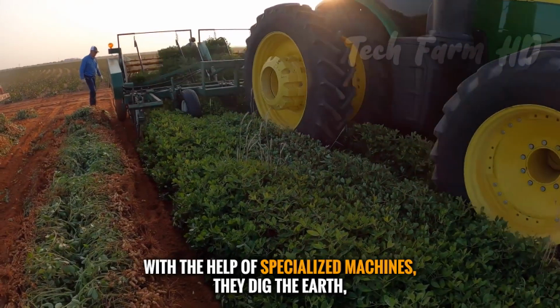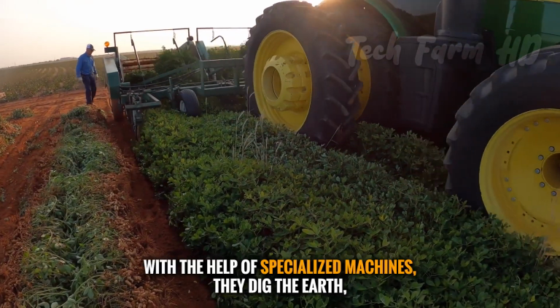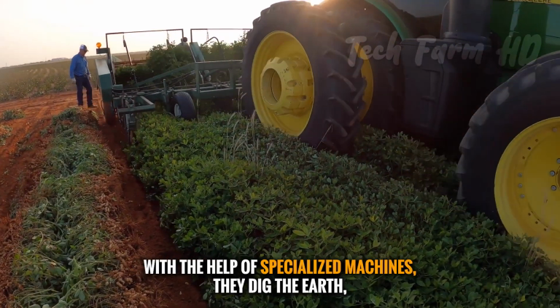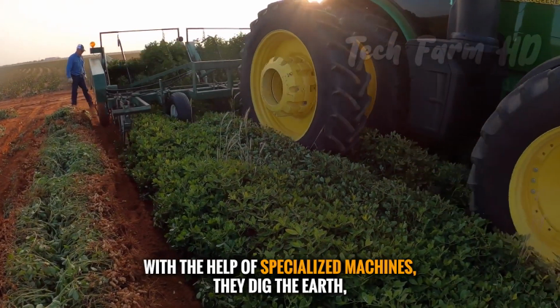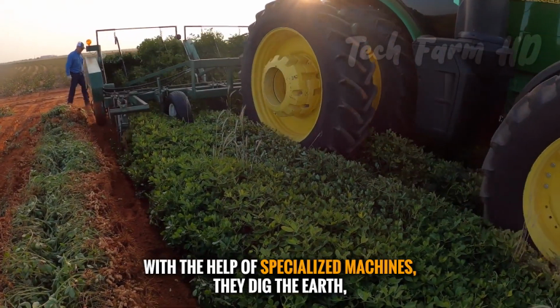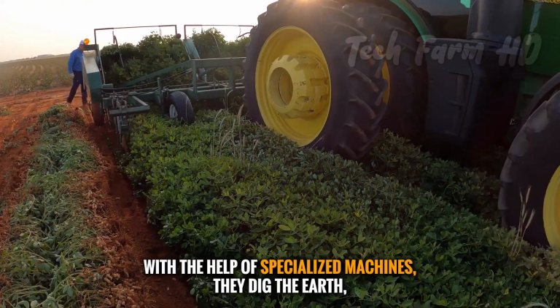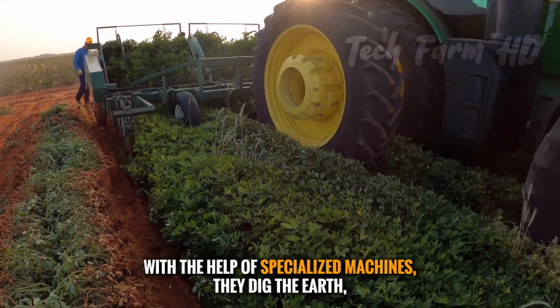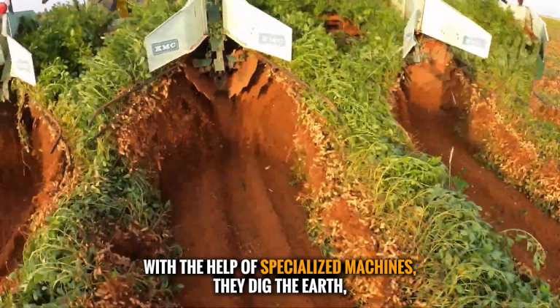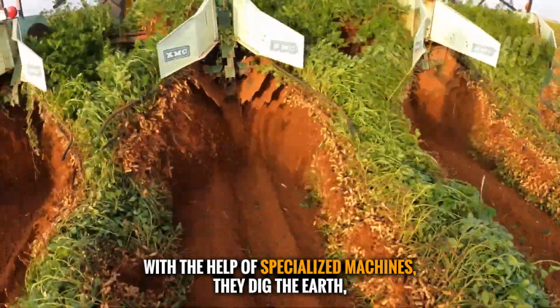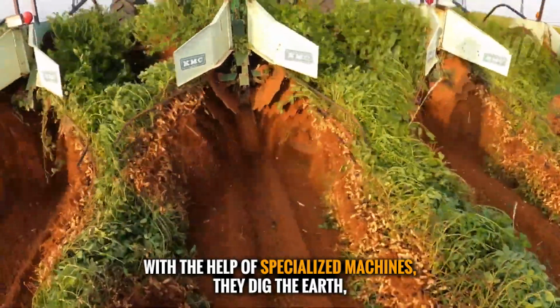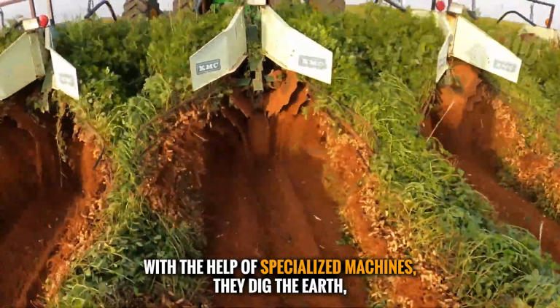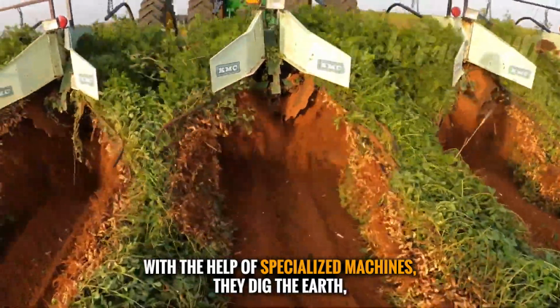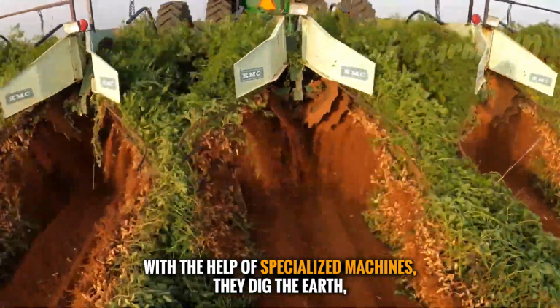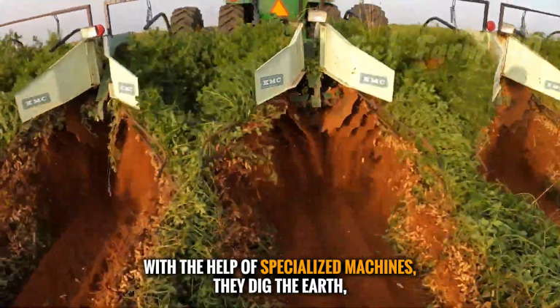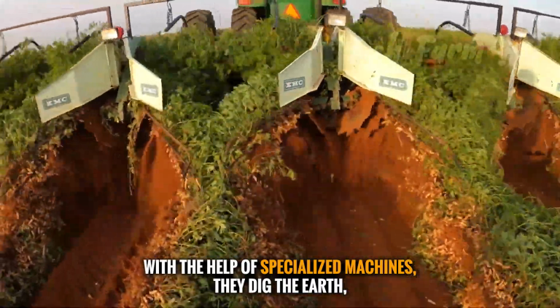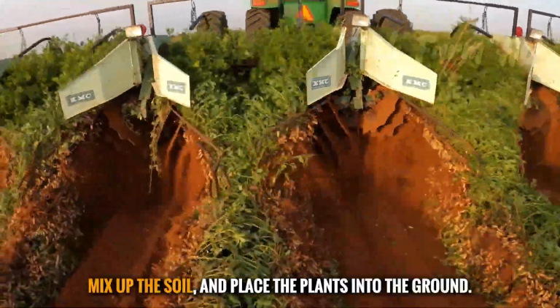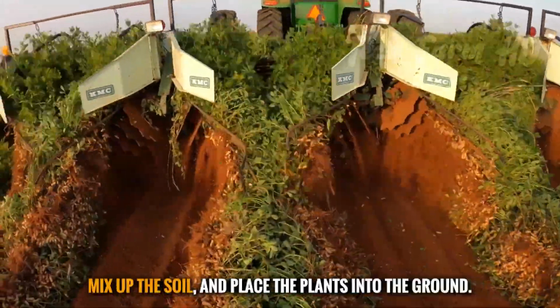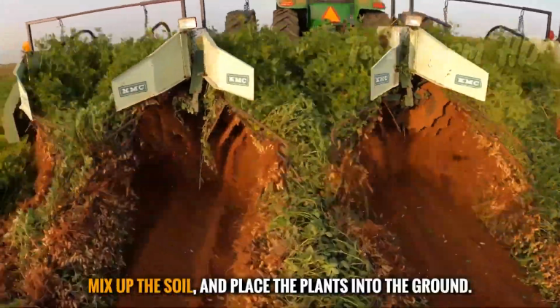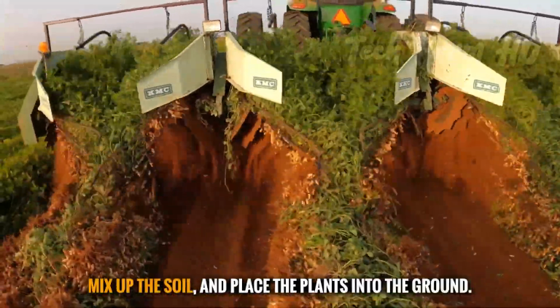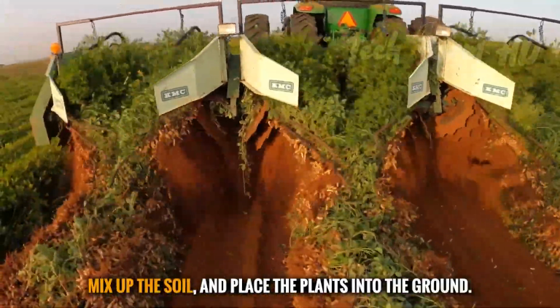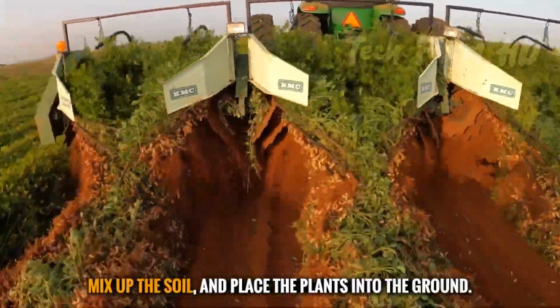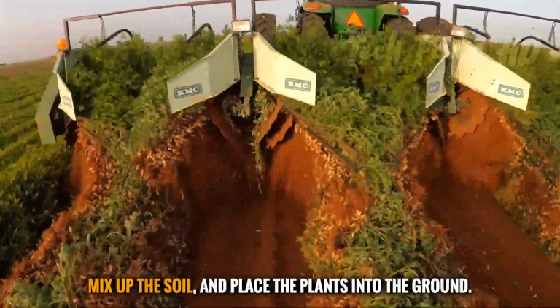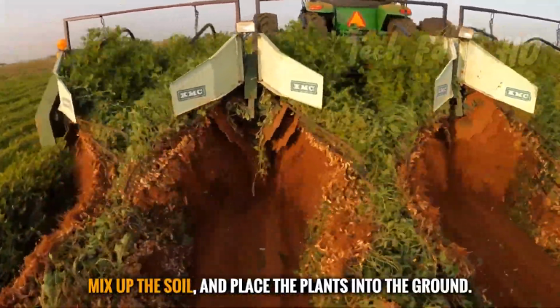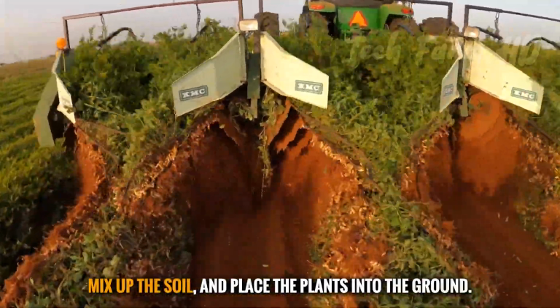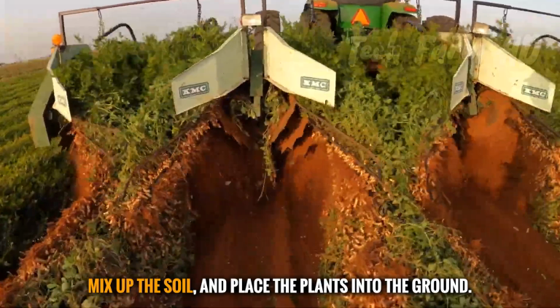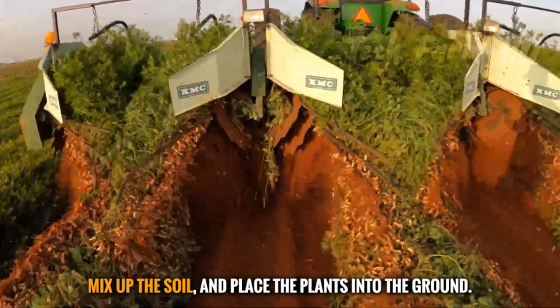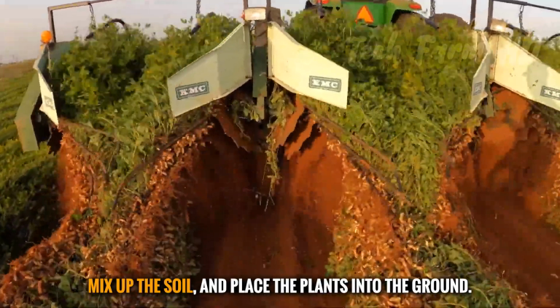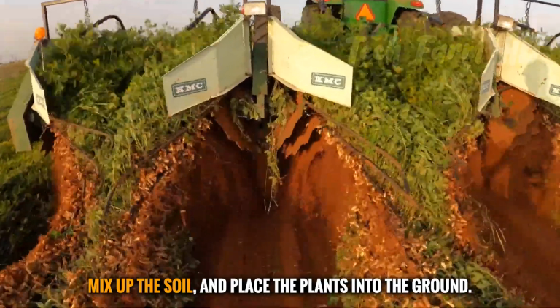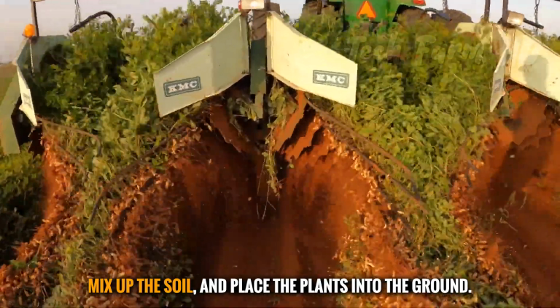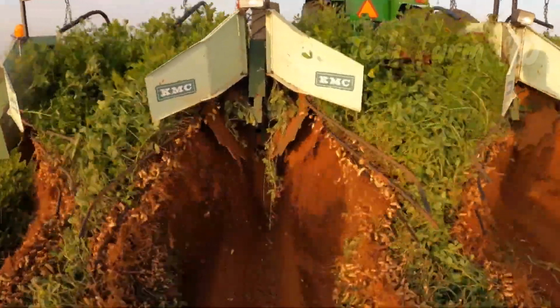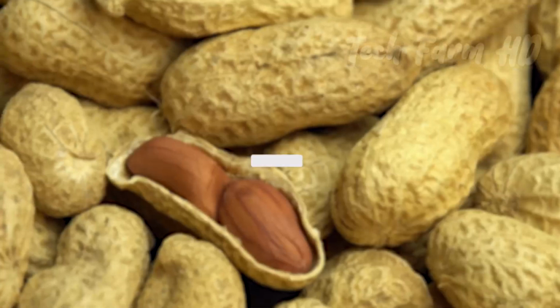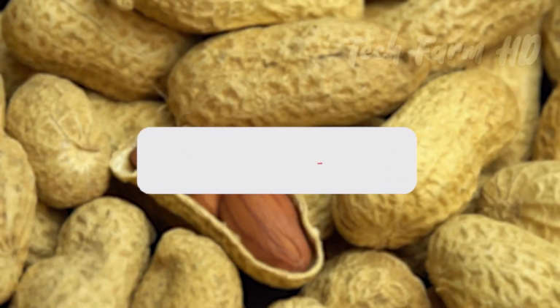With the help of specialized machines, farmers dig the earth, mix up the soil, and place the plants into the ground.